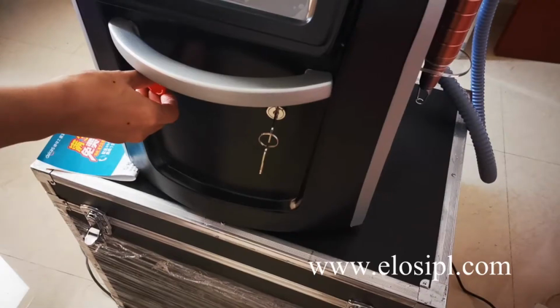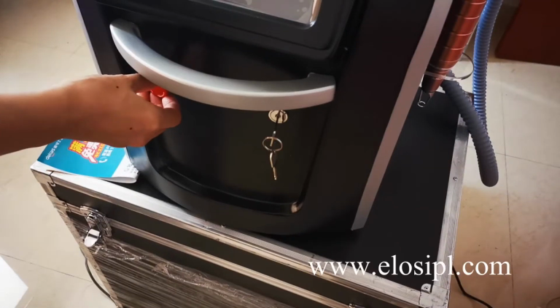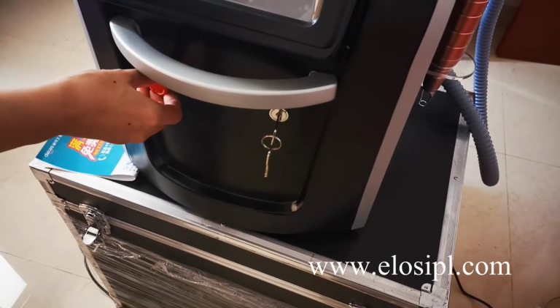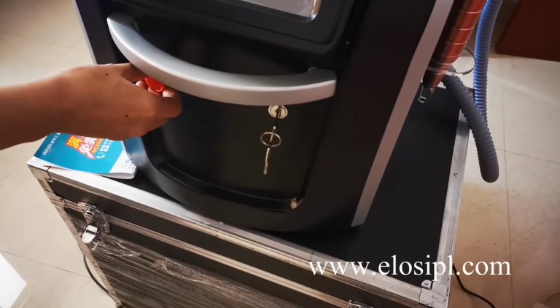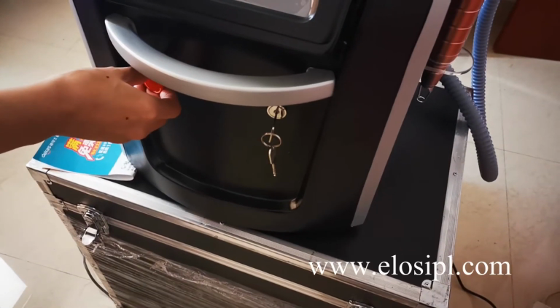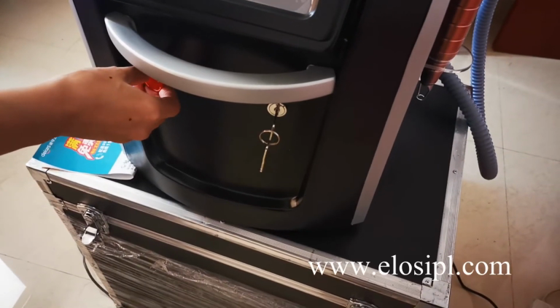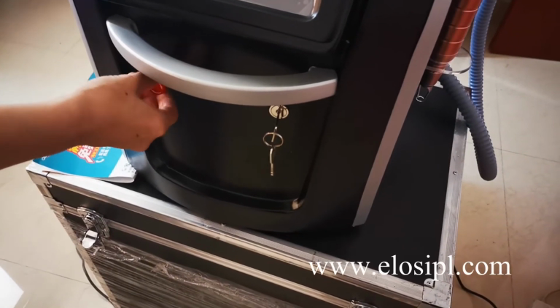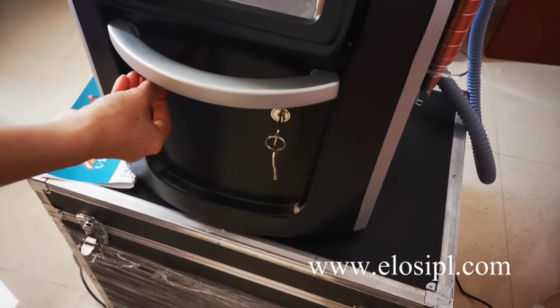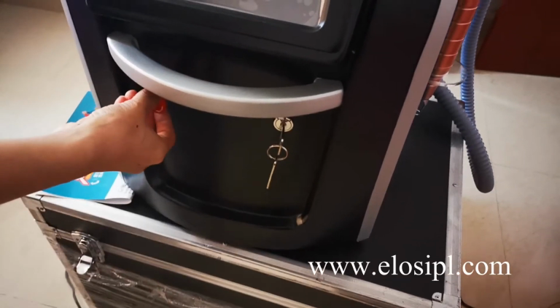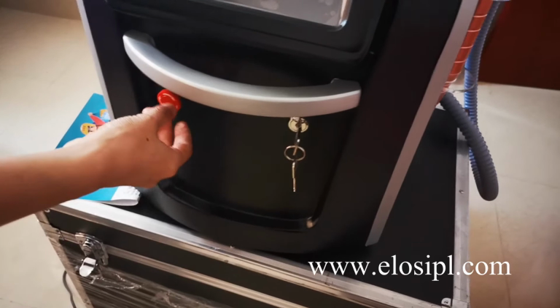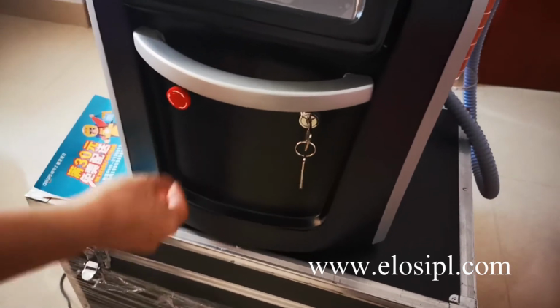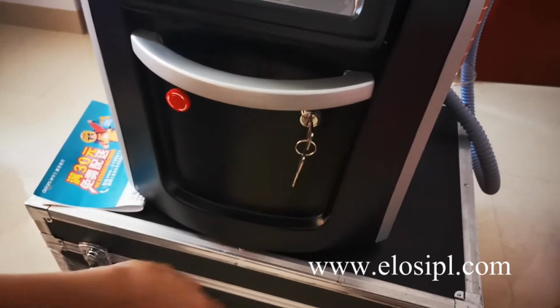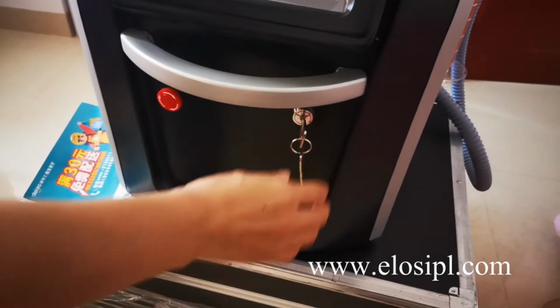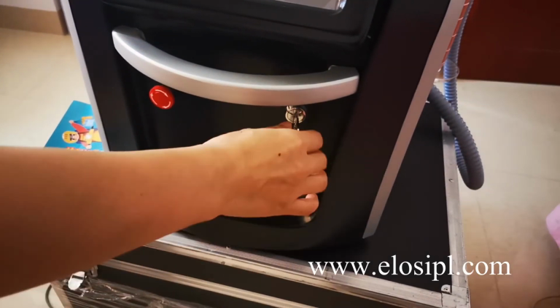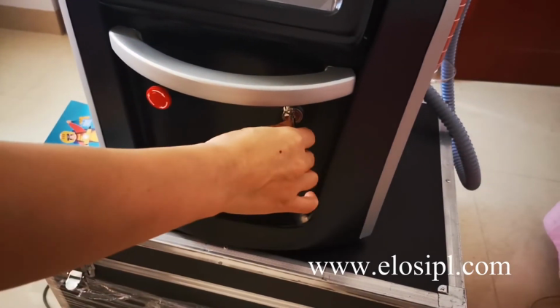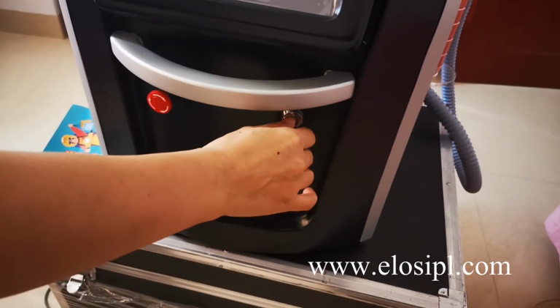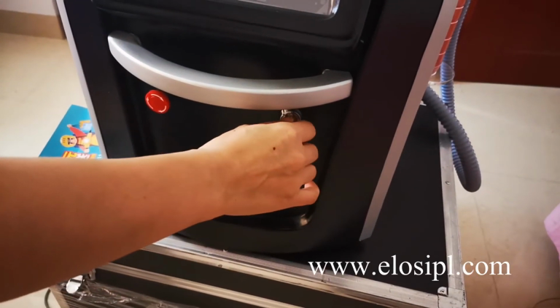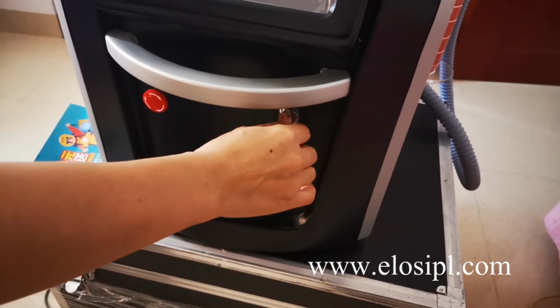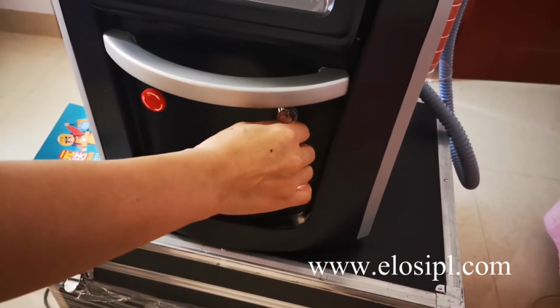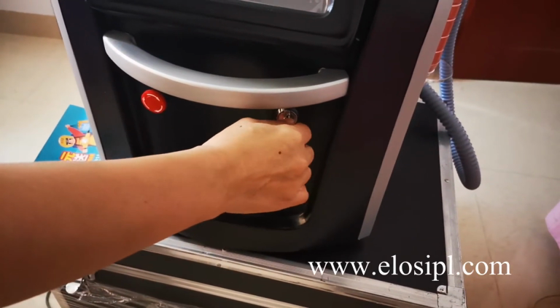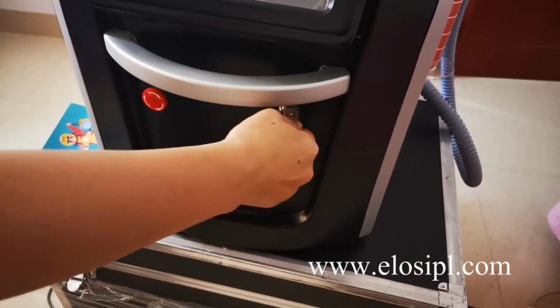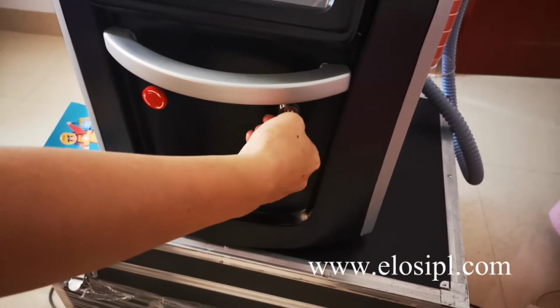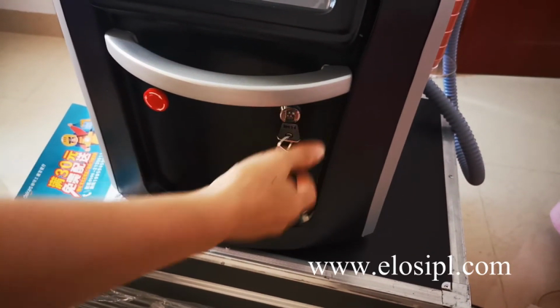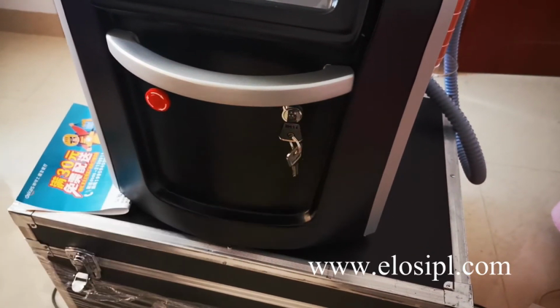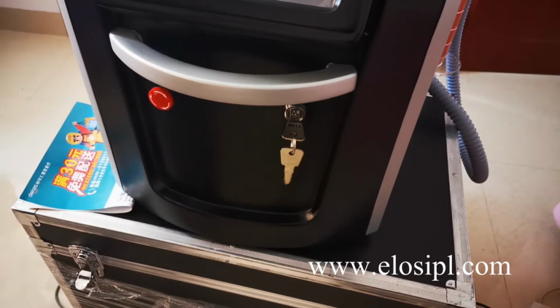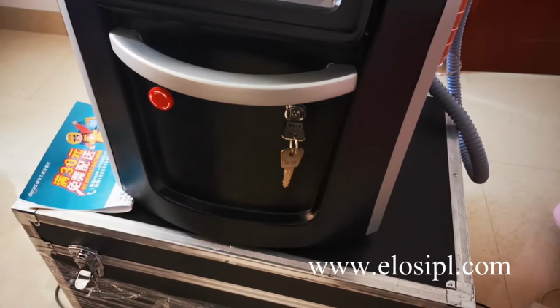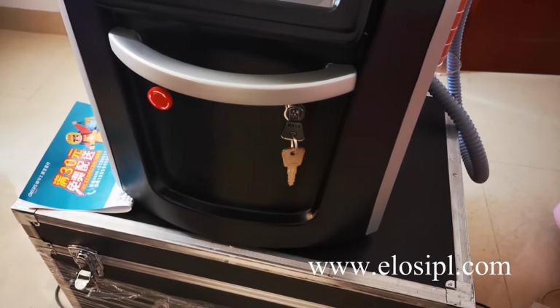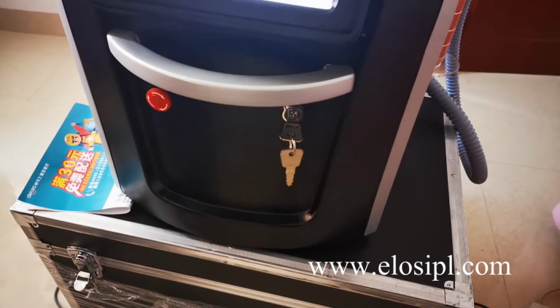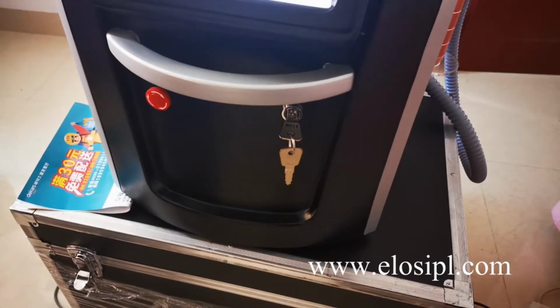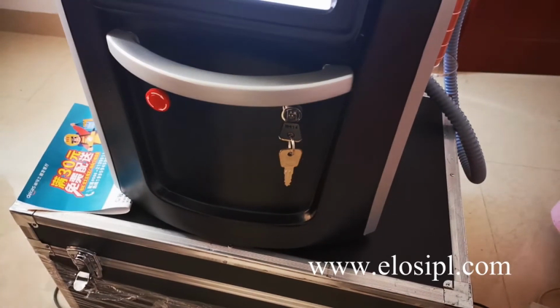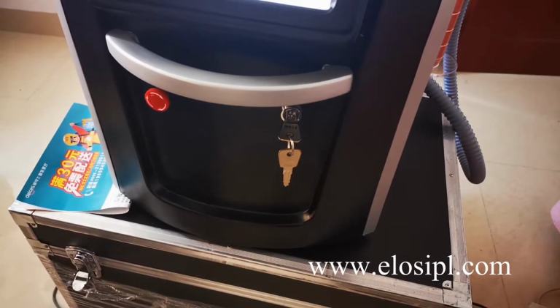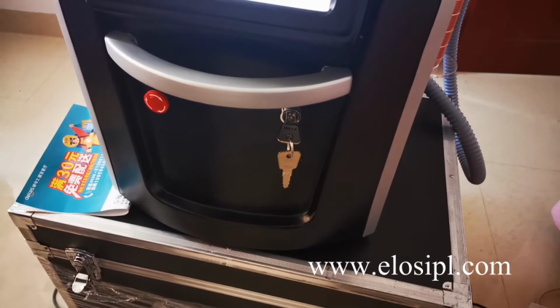Enter the machine: scroll off the emergency button and turn on the operation case. The machine will begin to work.